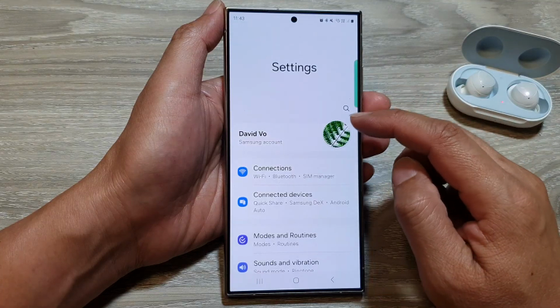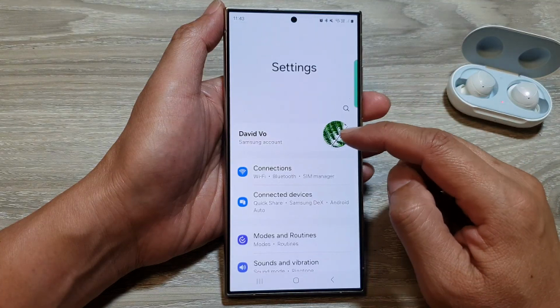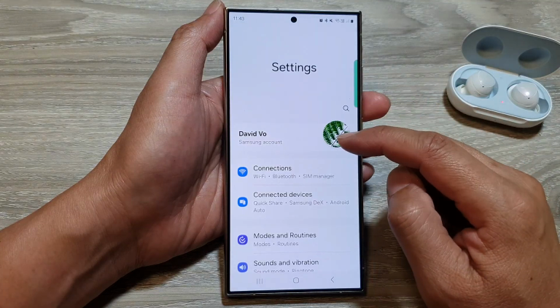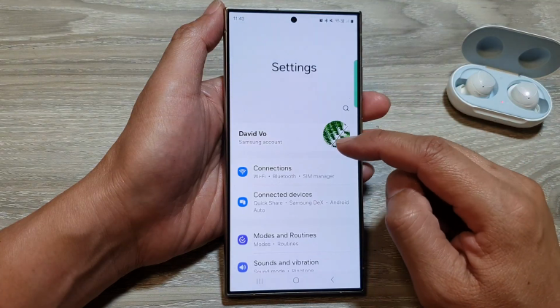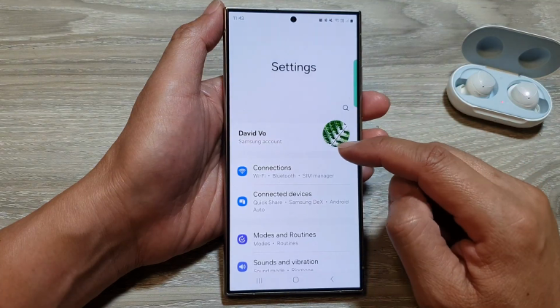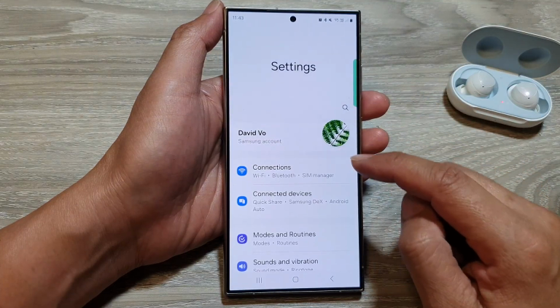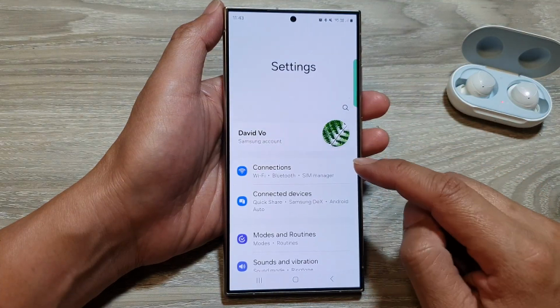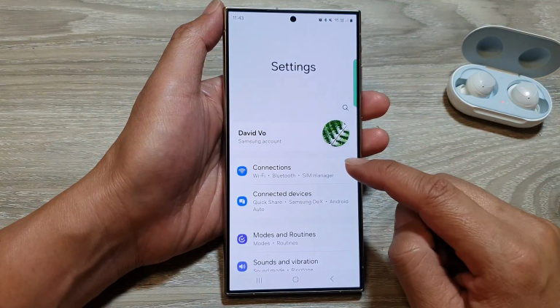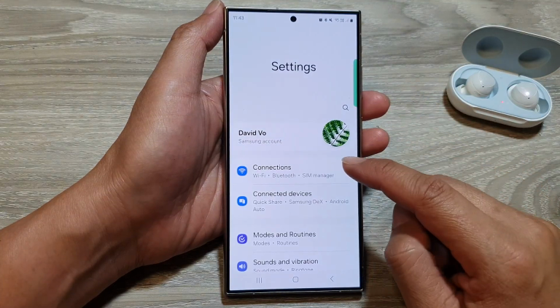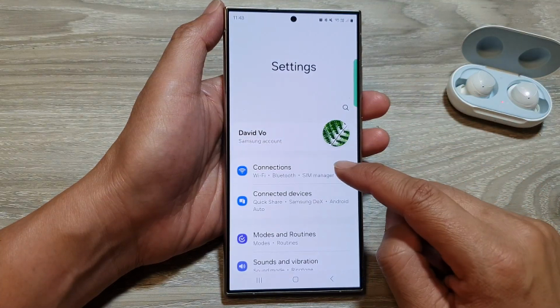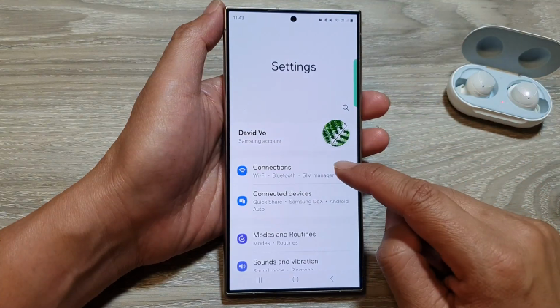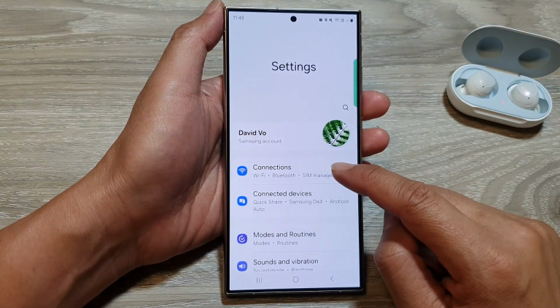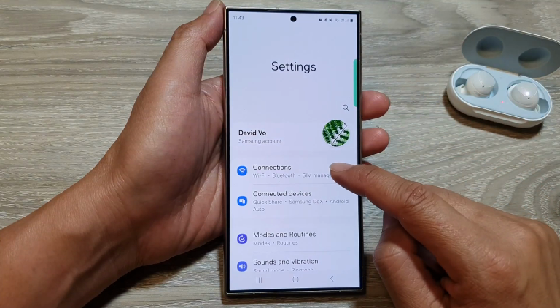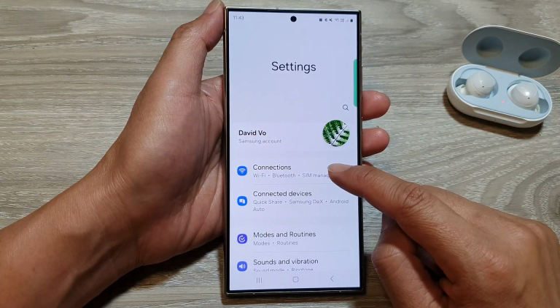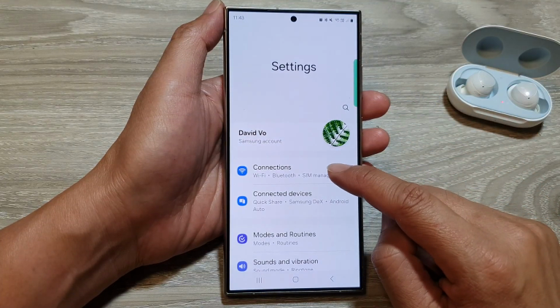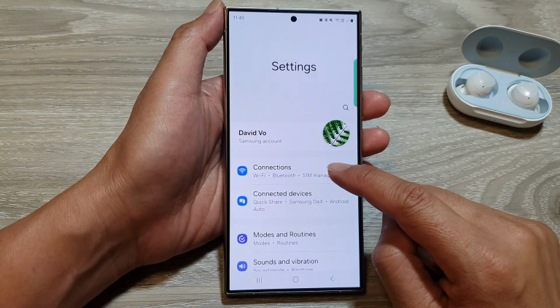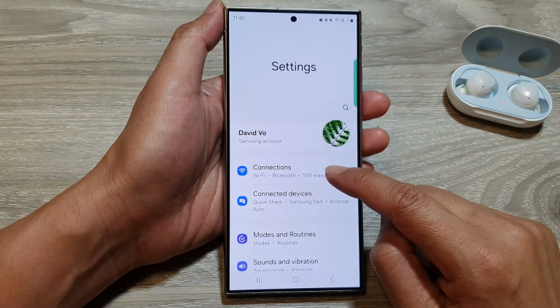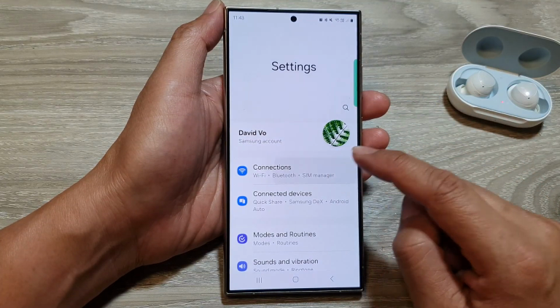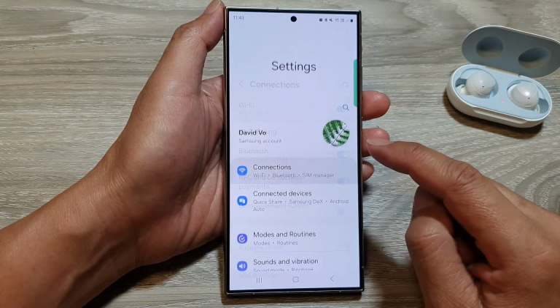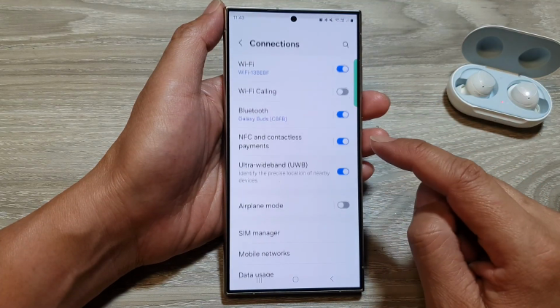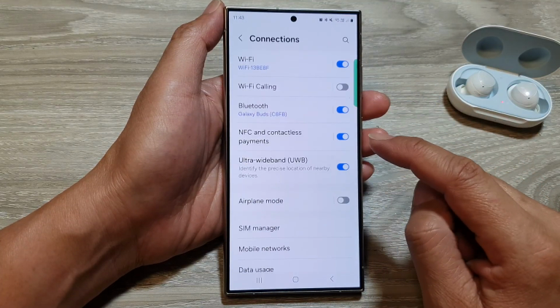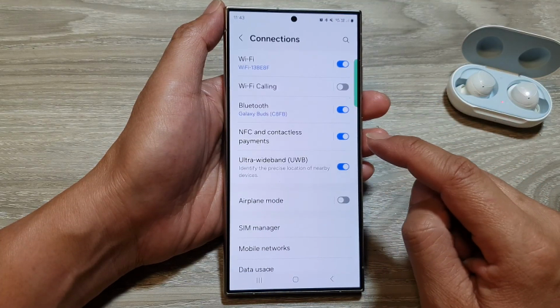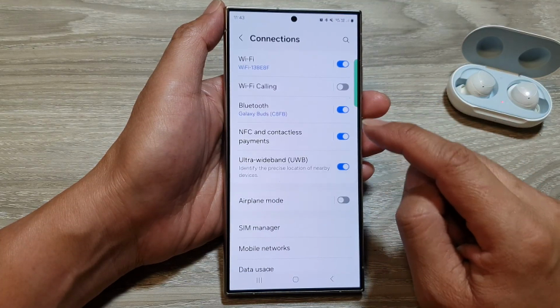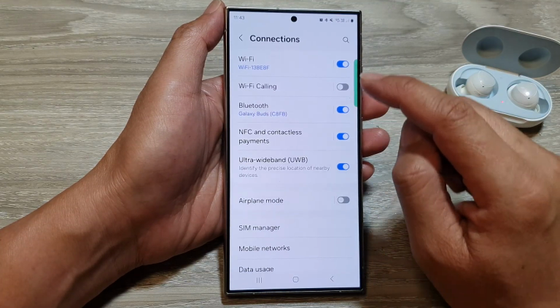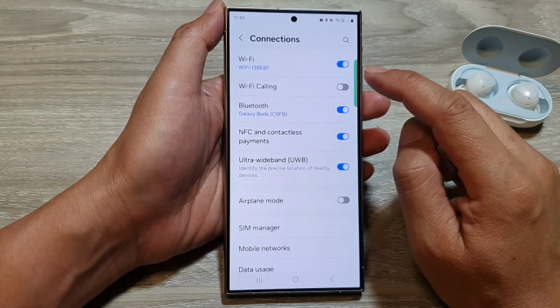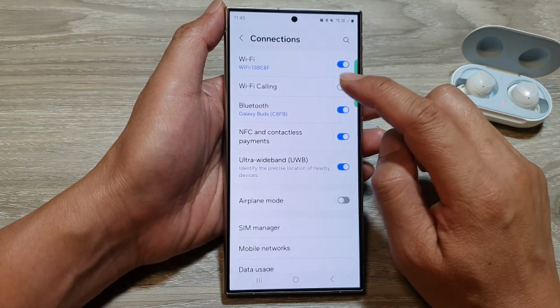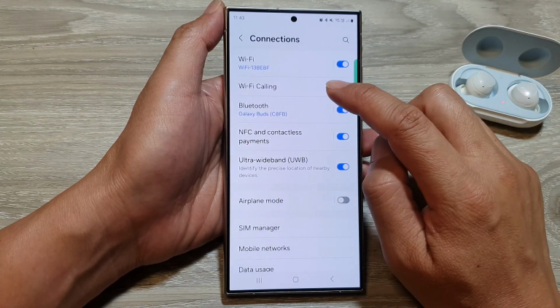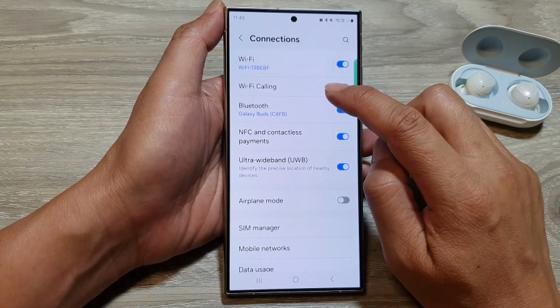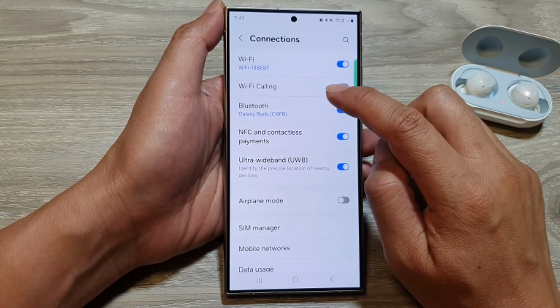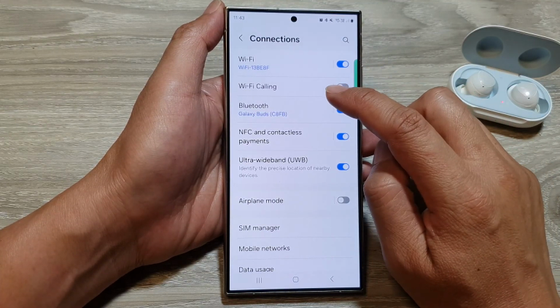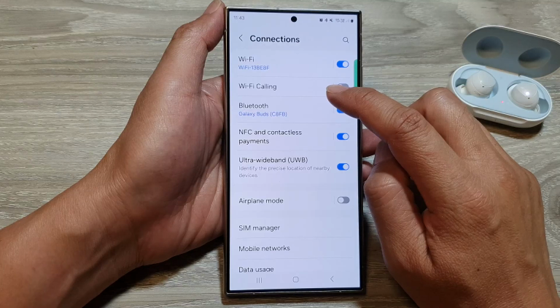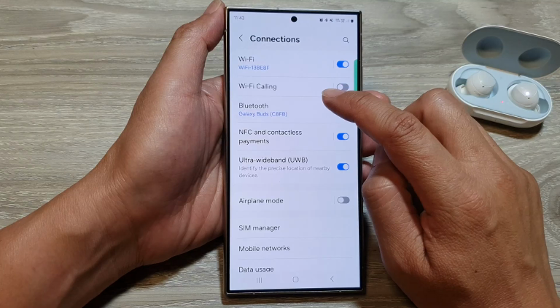Next, go down and tap on connections. Then tap on Bluetooth.